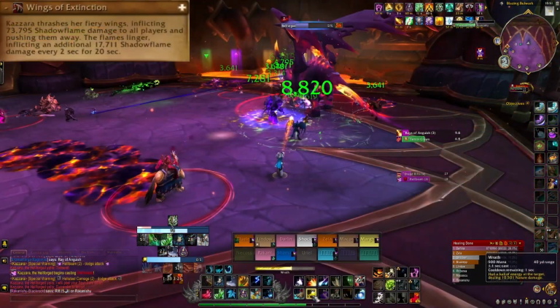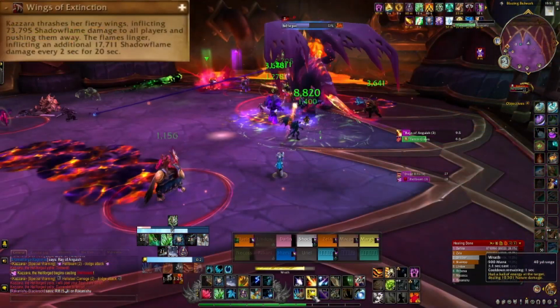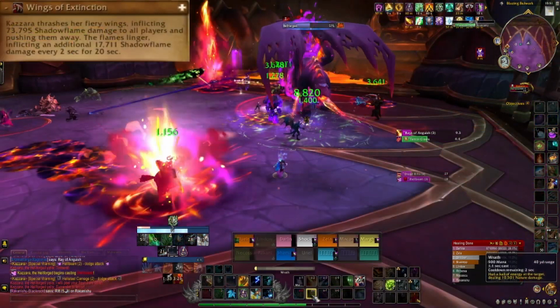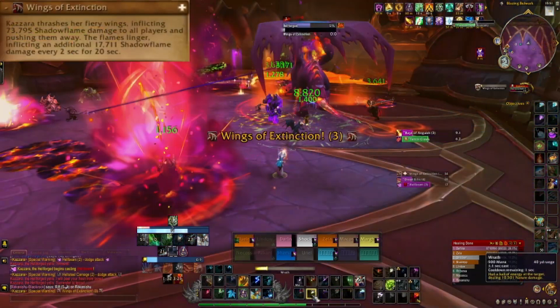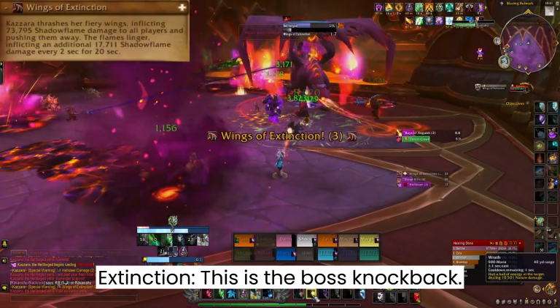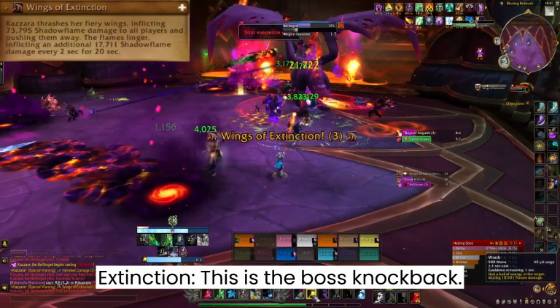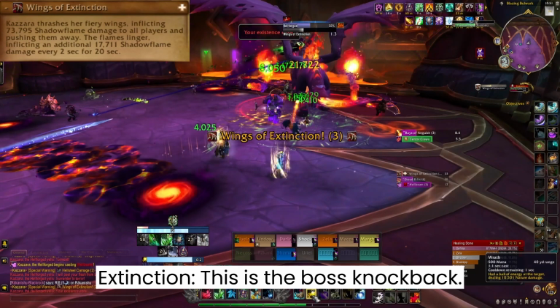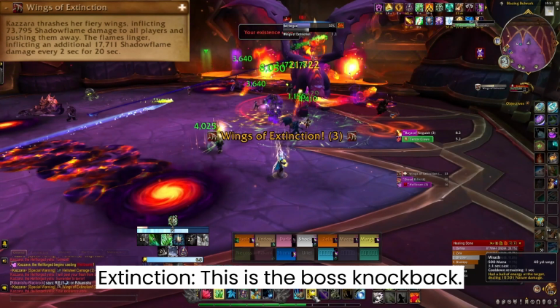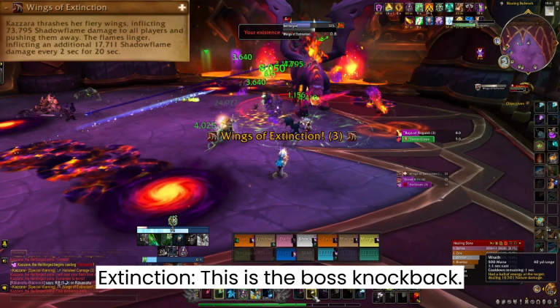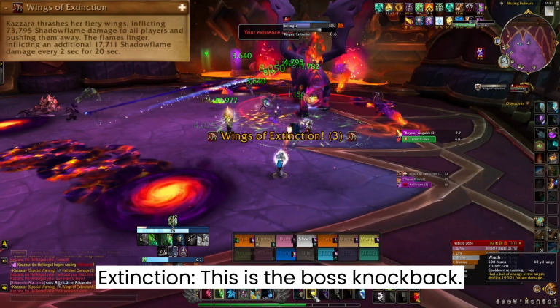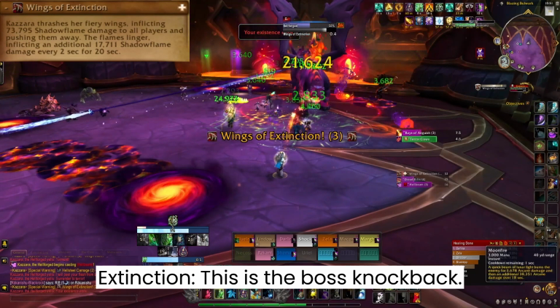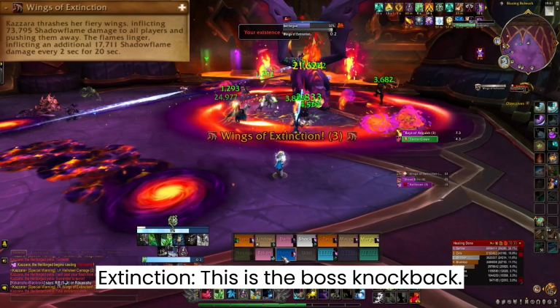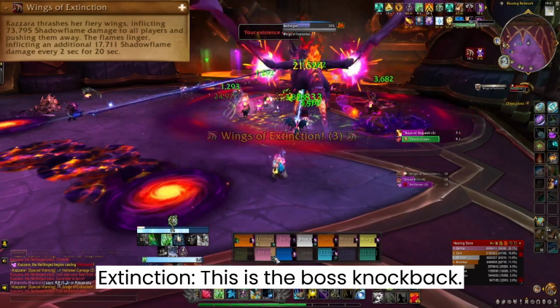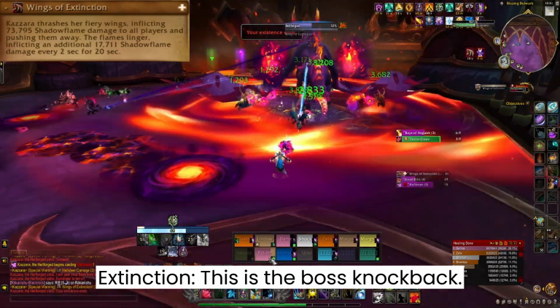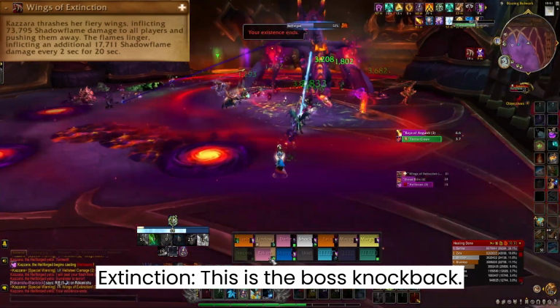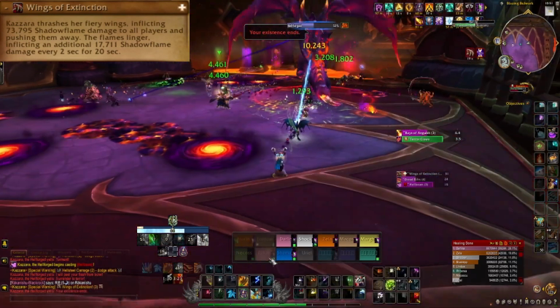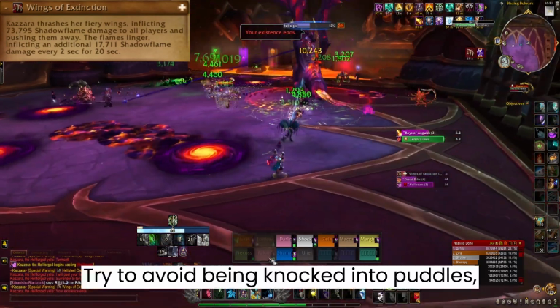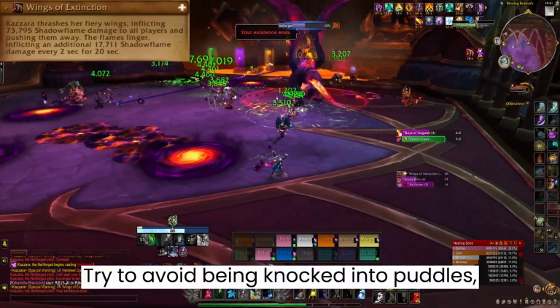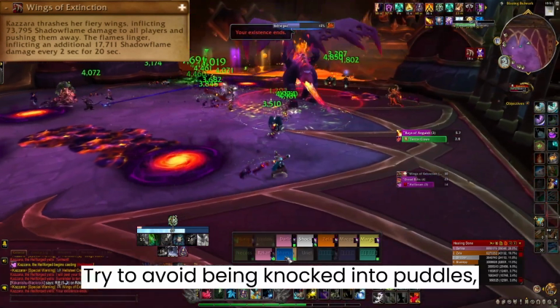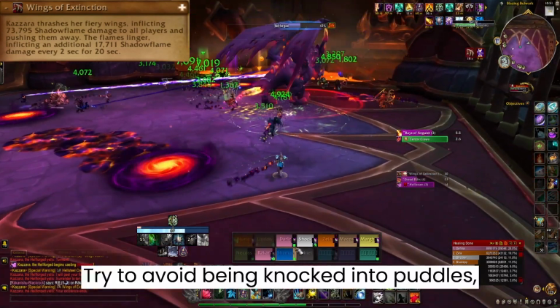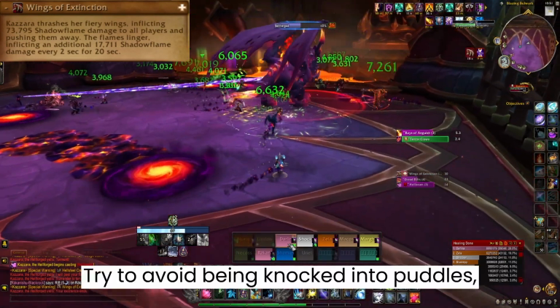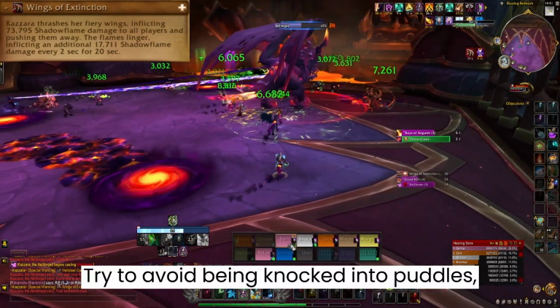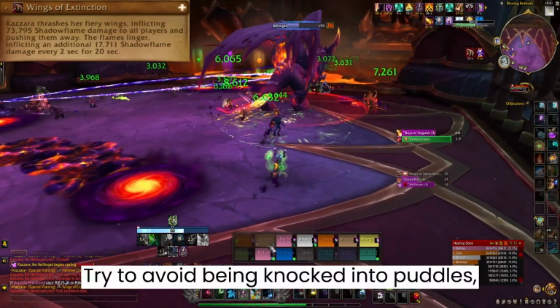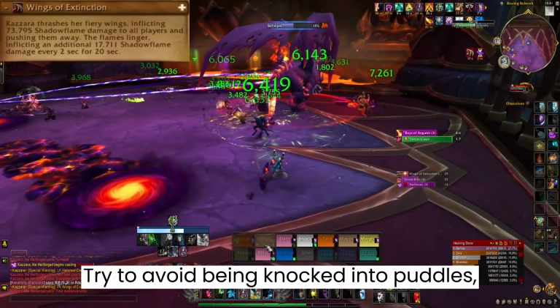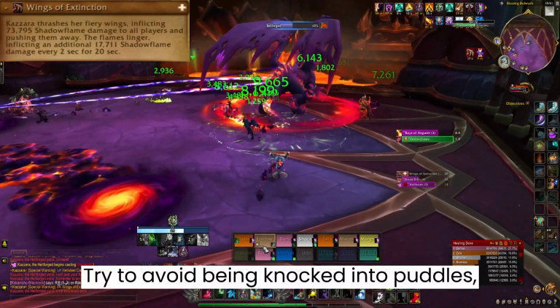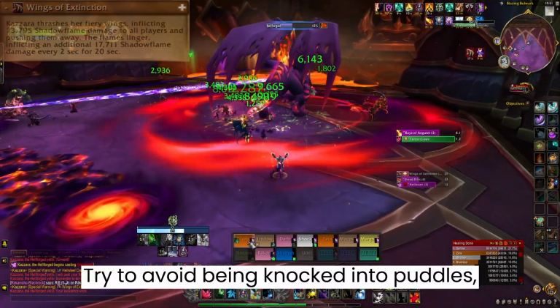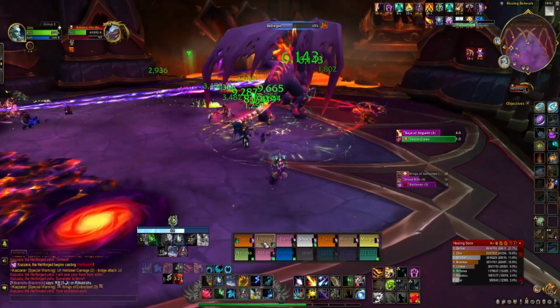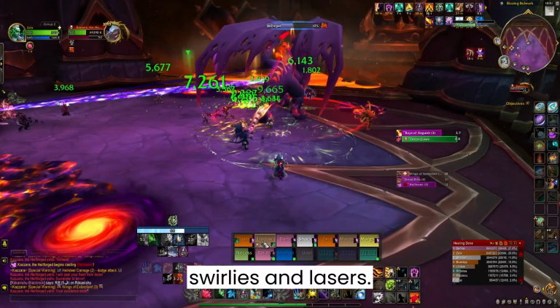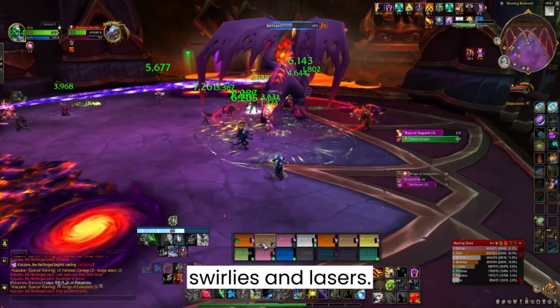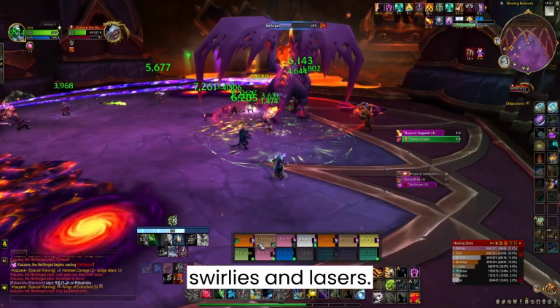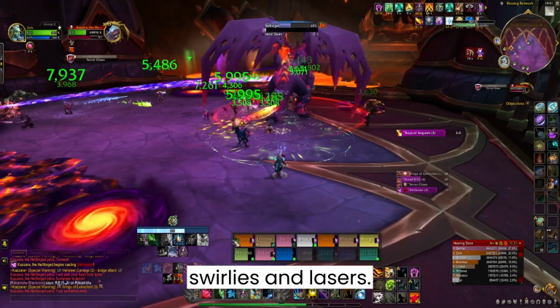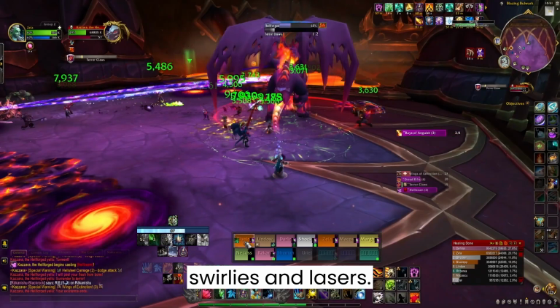Winds of Extinction is the boss knockback. Try to avoid being knocked into puddles, swirlies, and lasers.